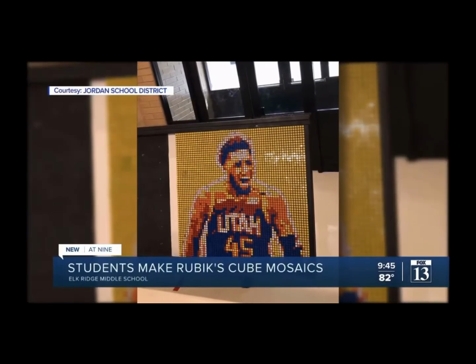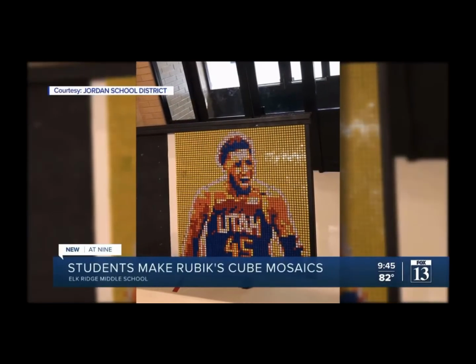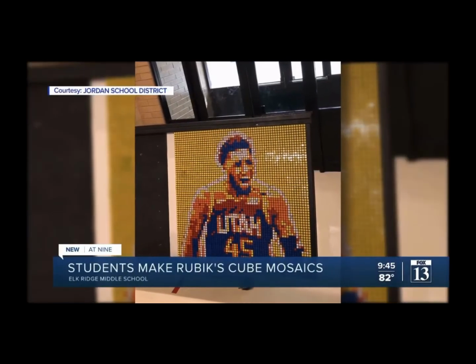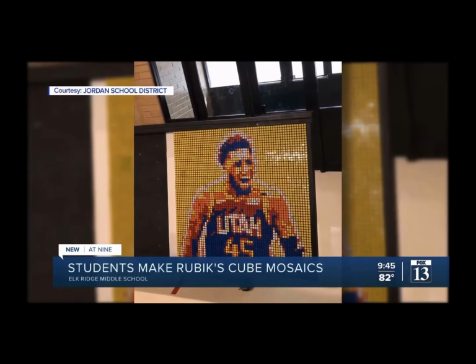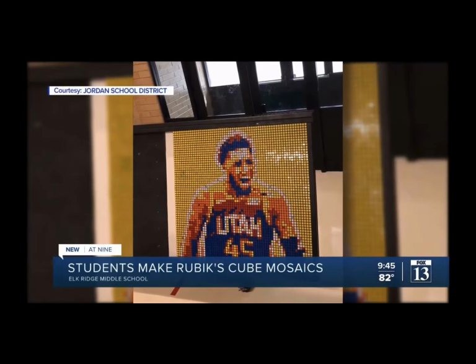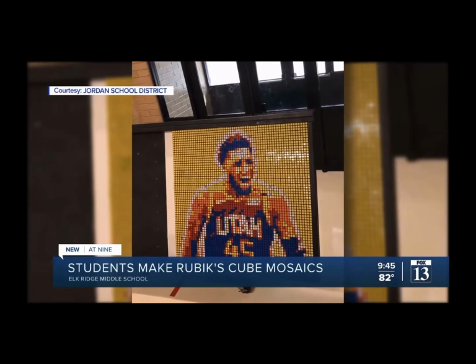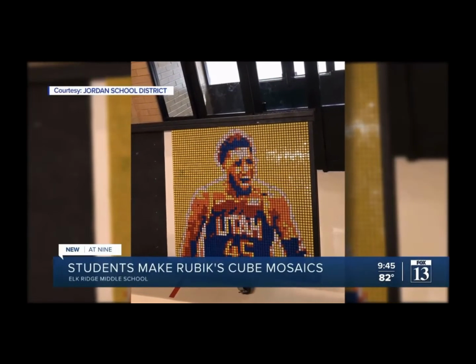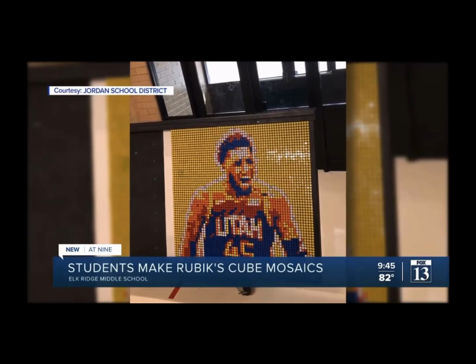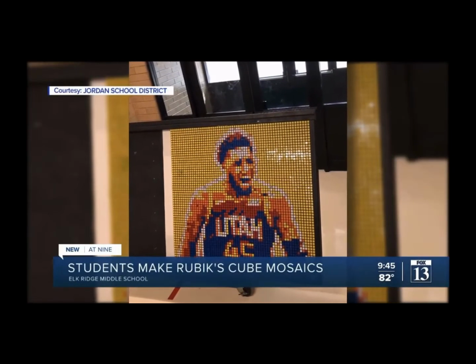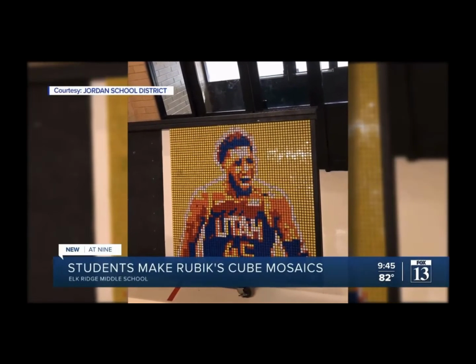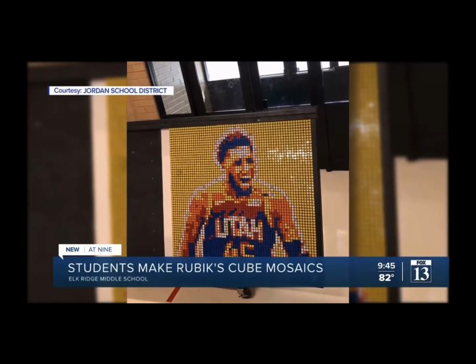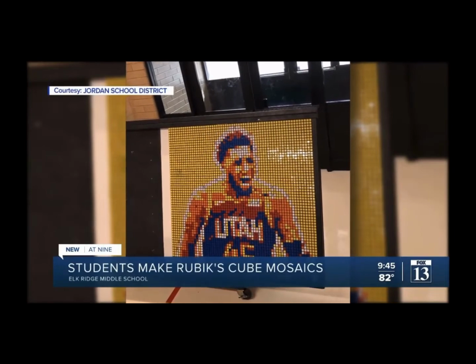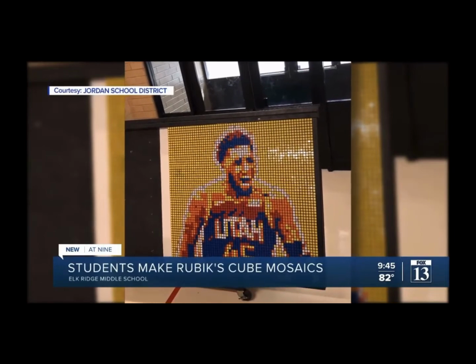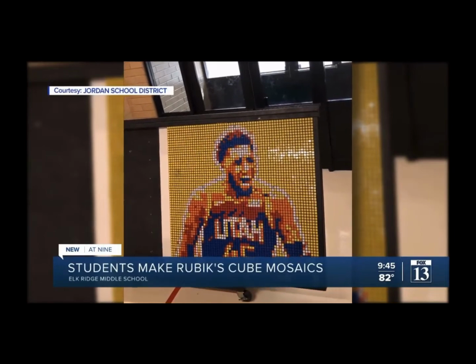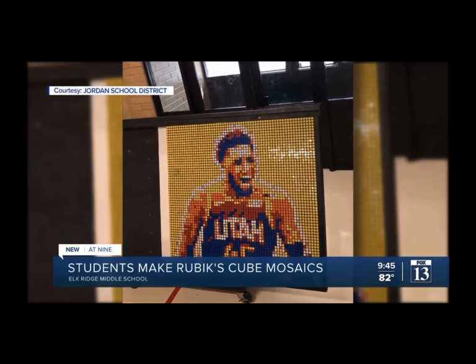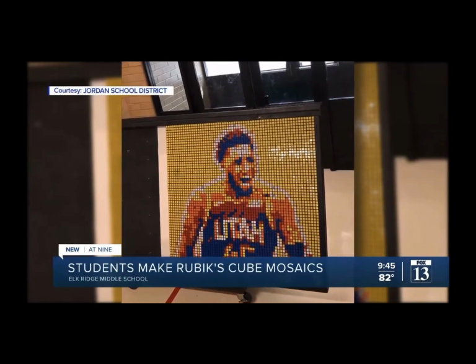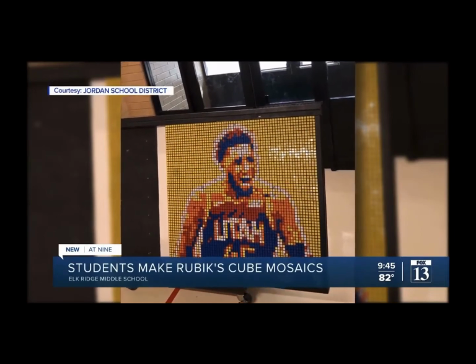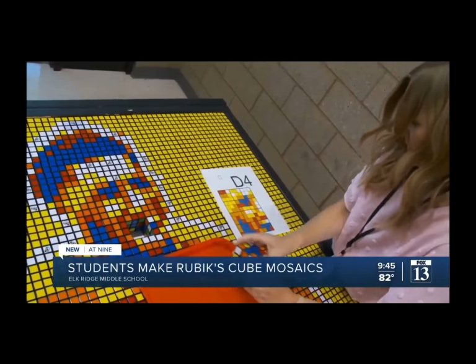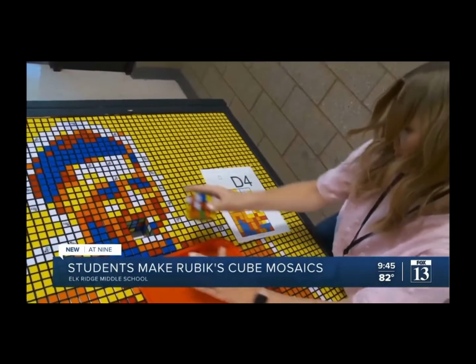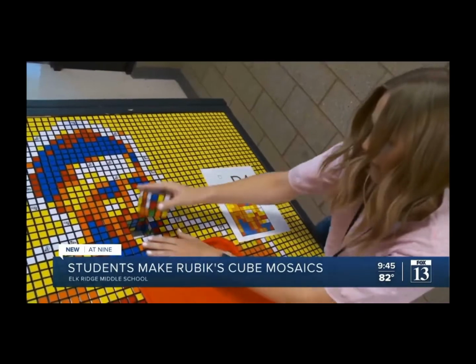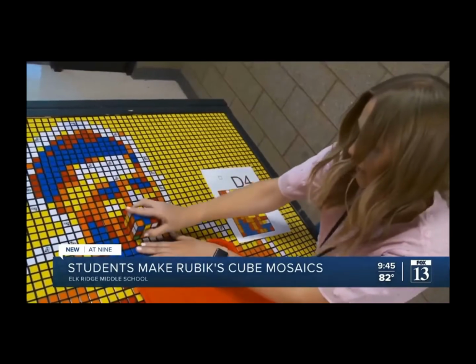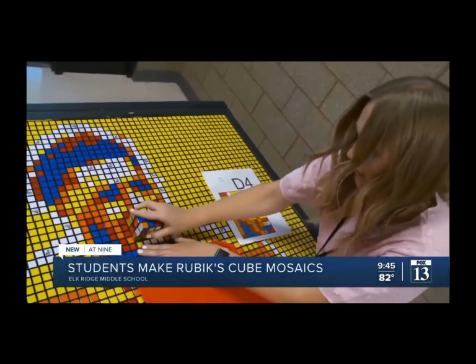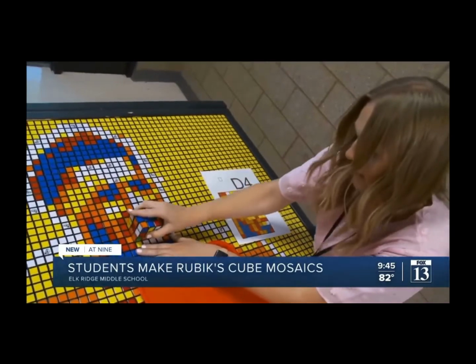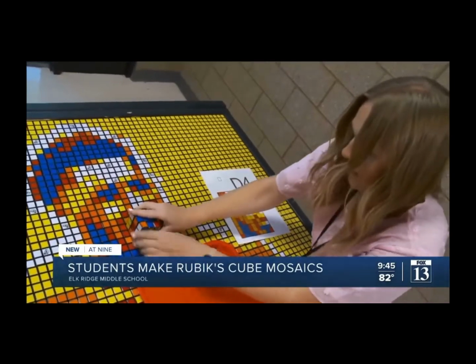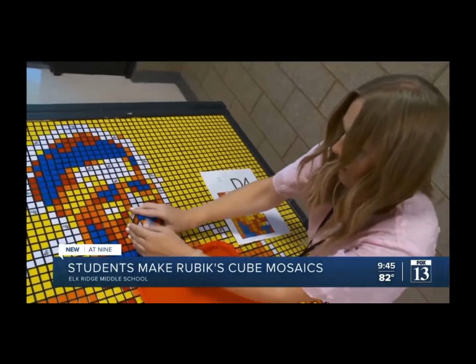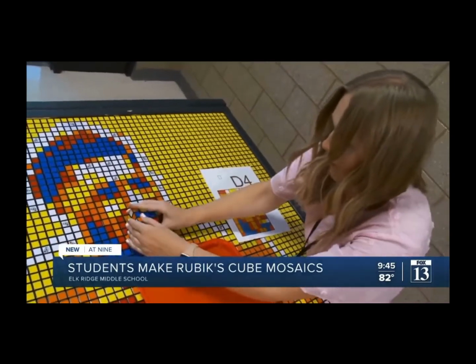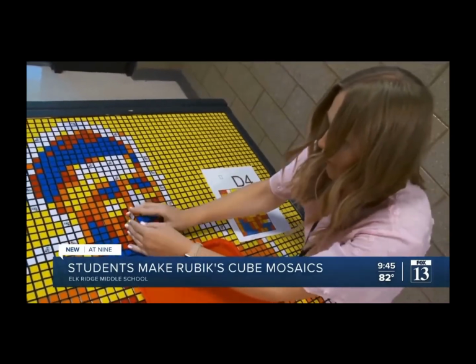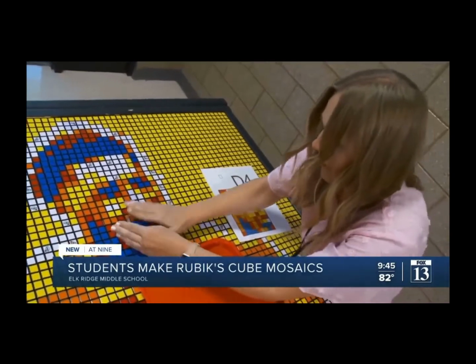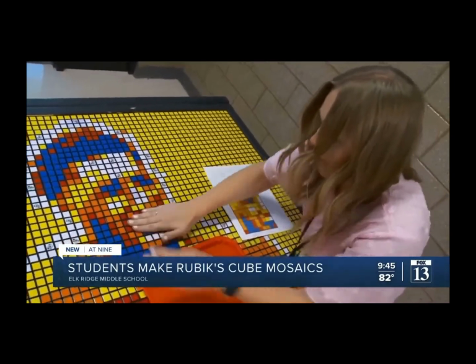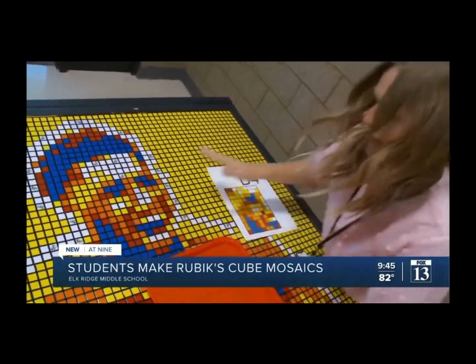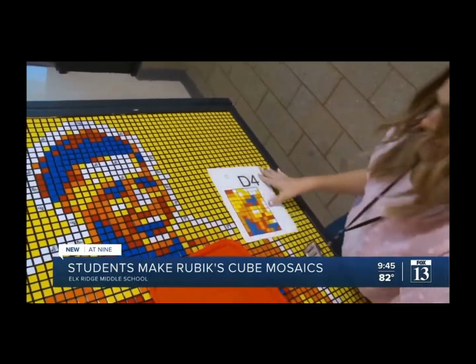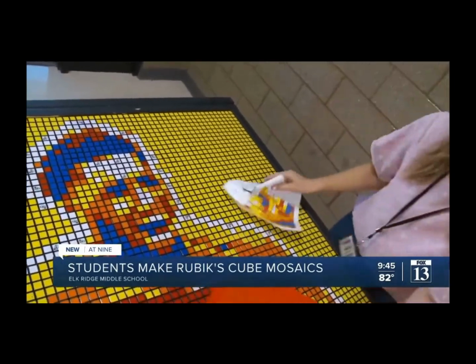It appears the project was a big success. Look at that — there's Donovan right there. Looks just like him, doesn't it?